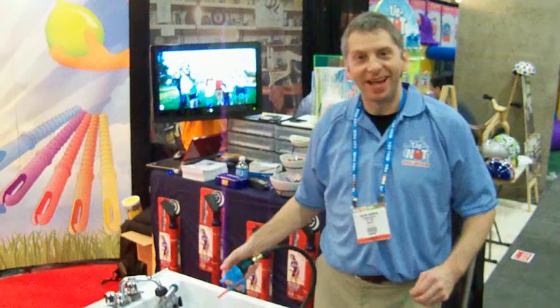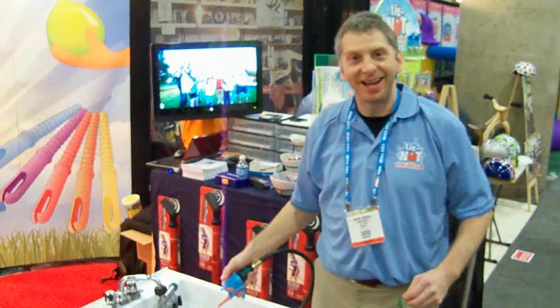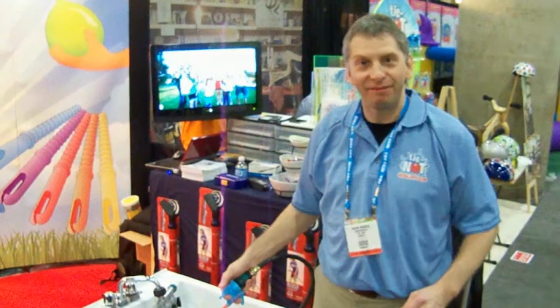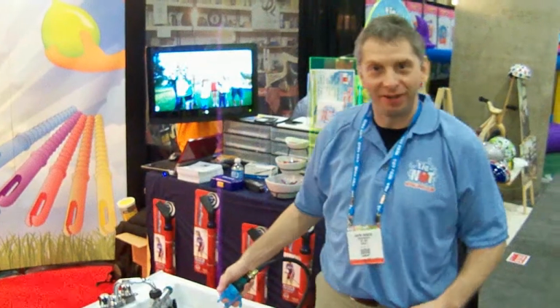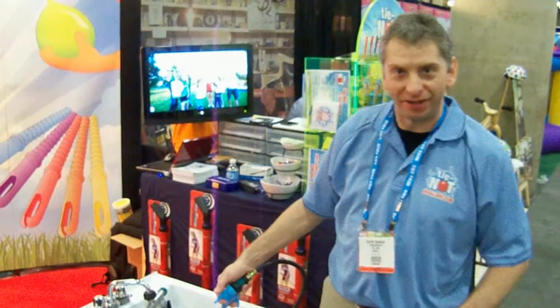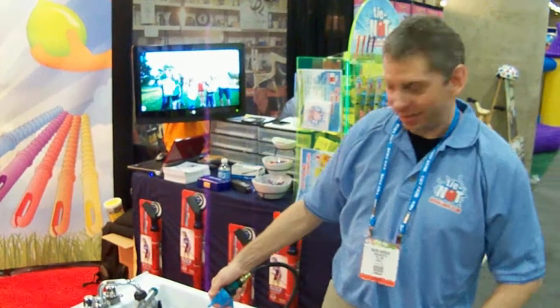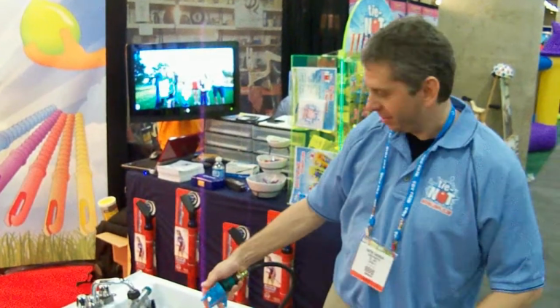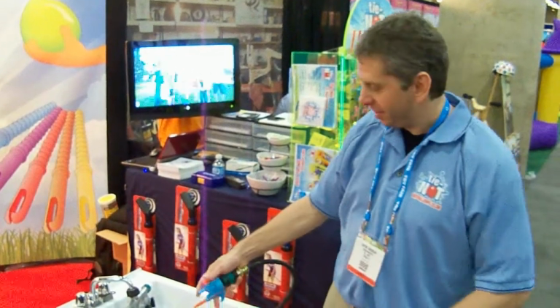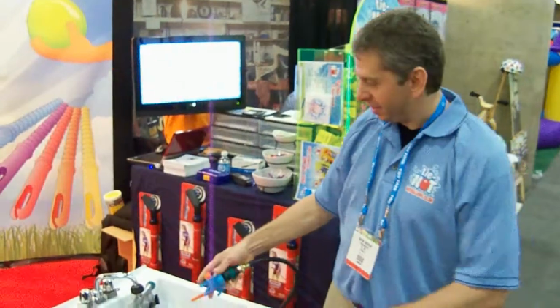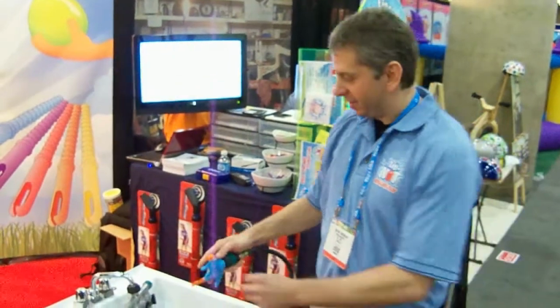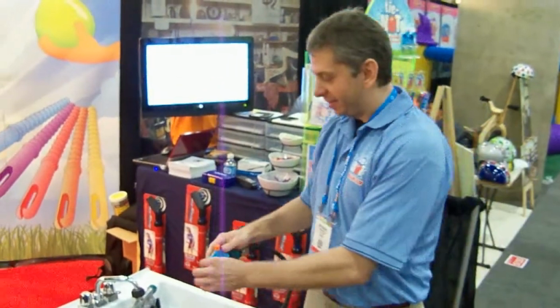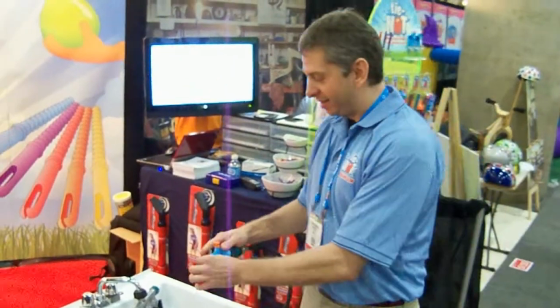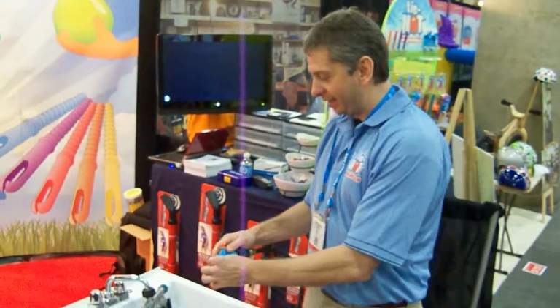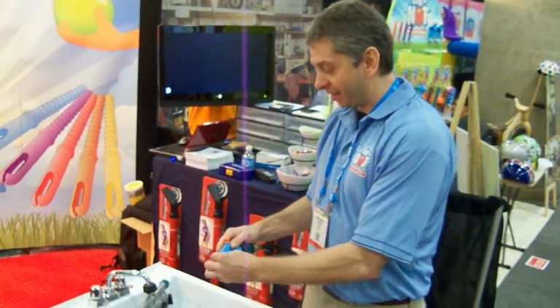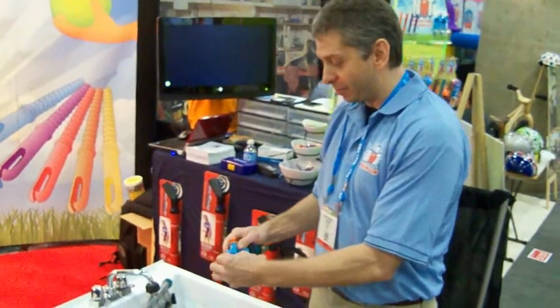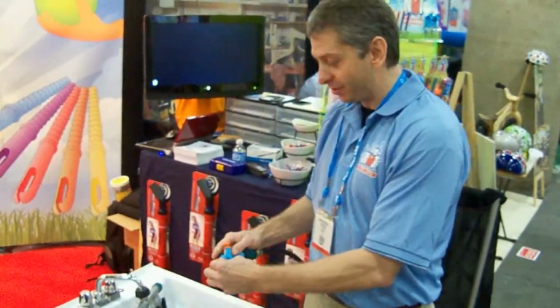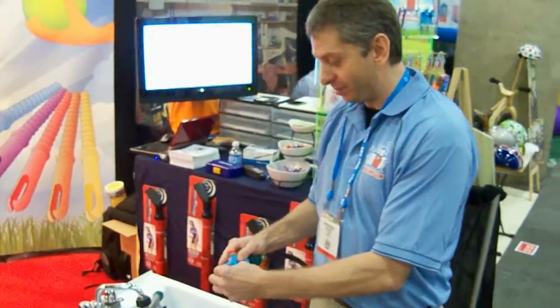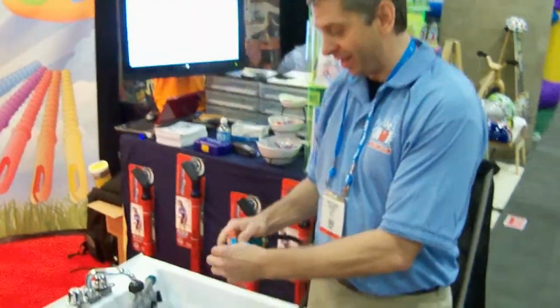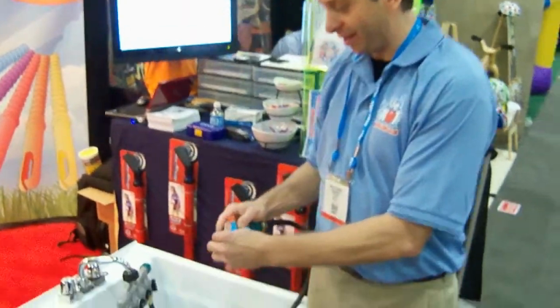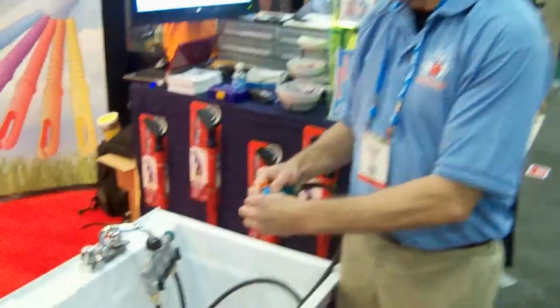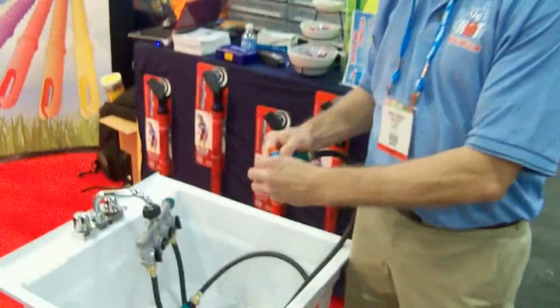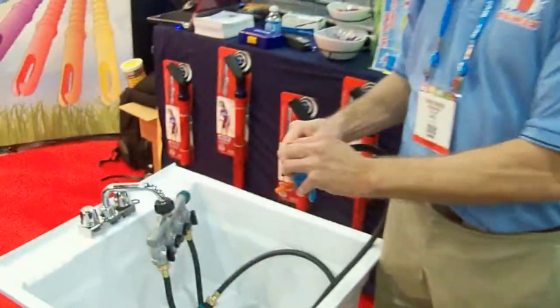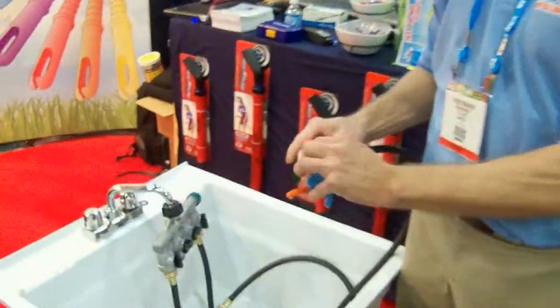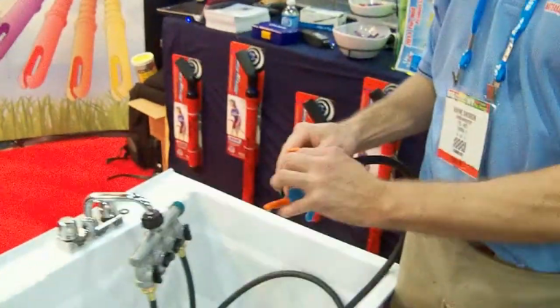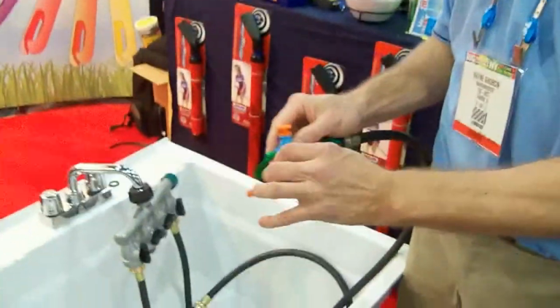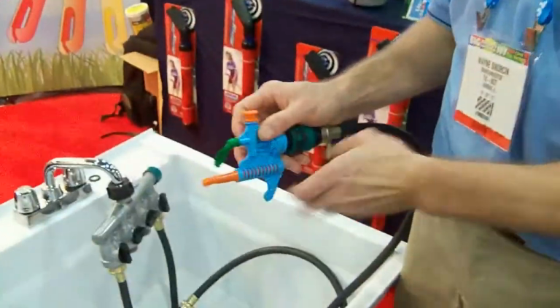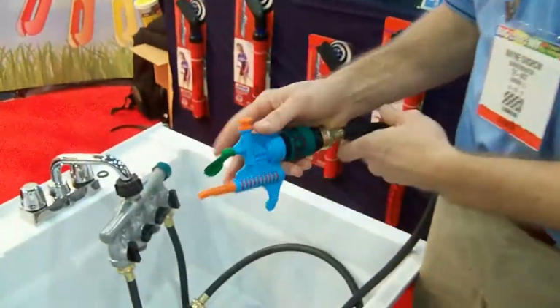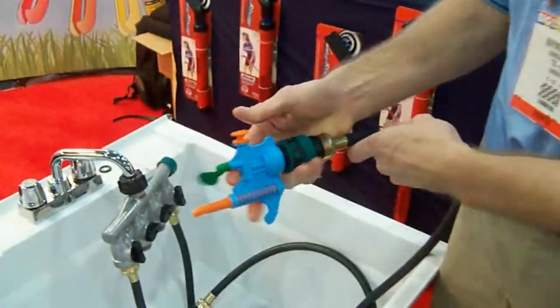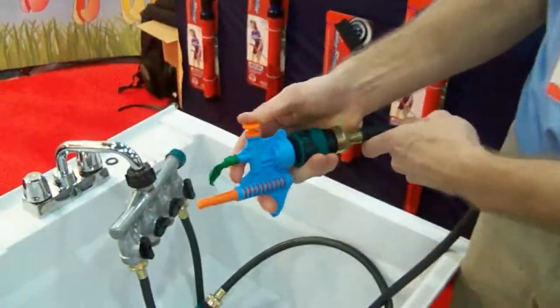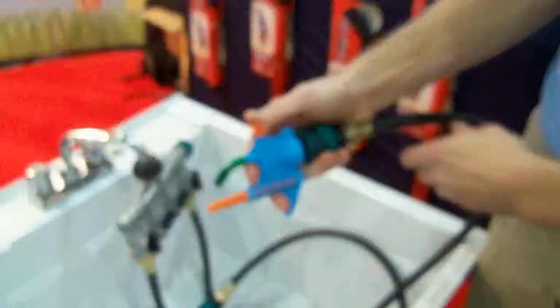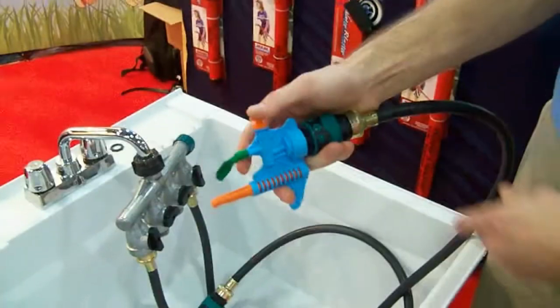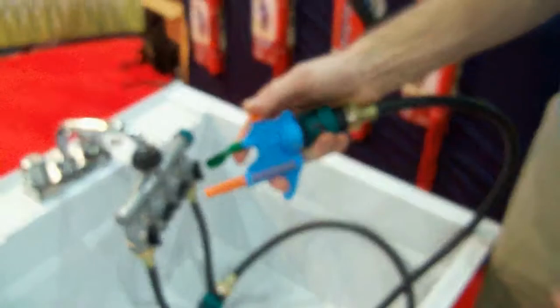Tie knot filling. Take the cumbersome thing of tying and filling water balloons down to simplicity.